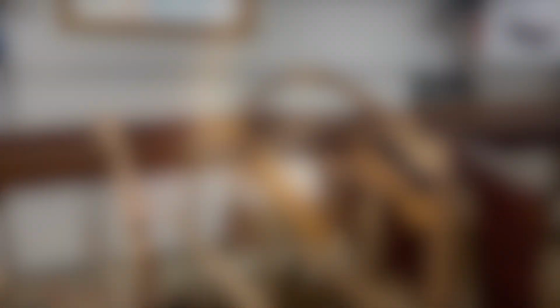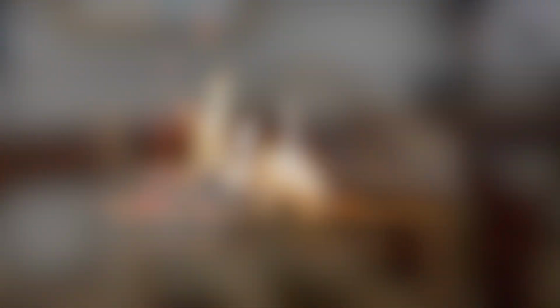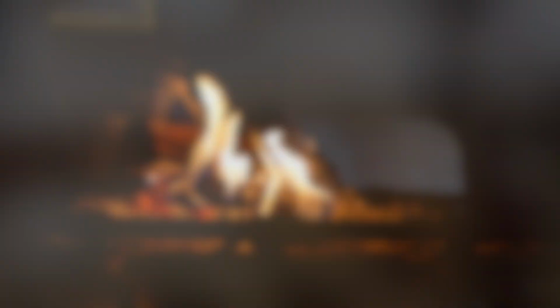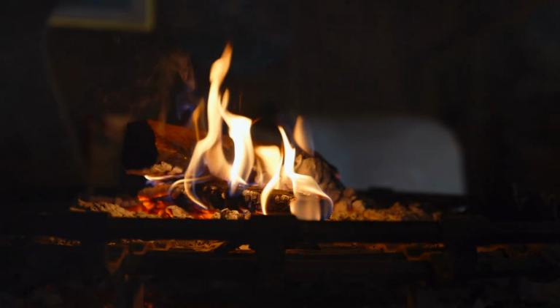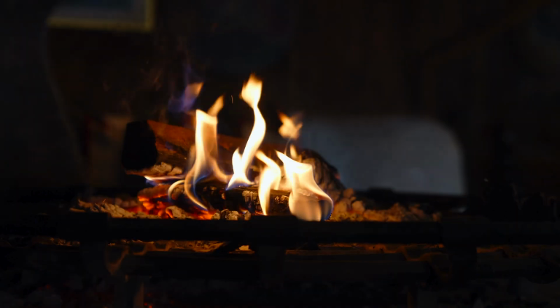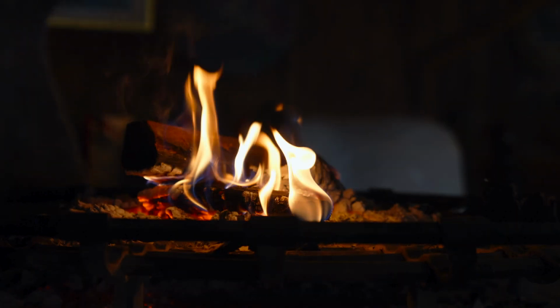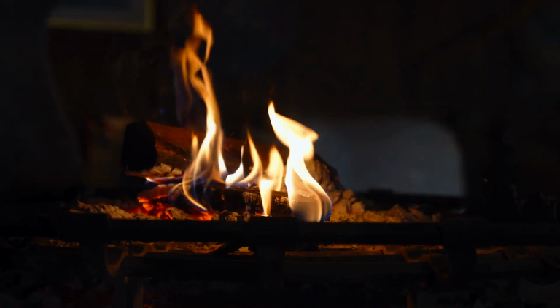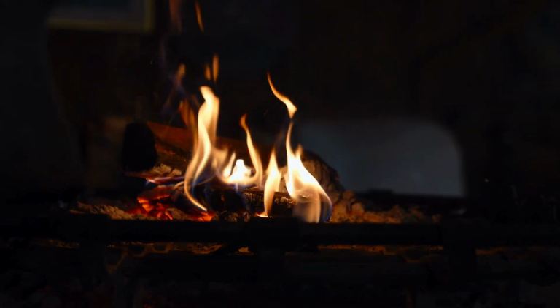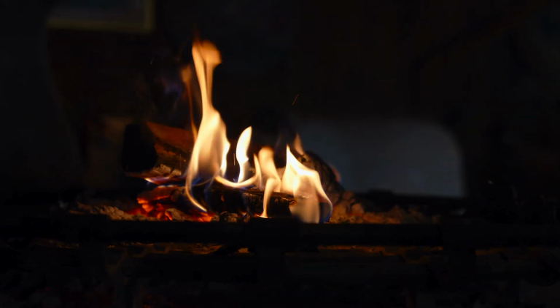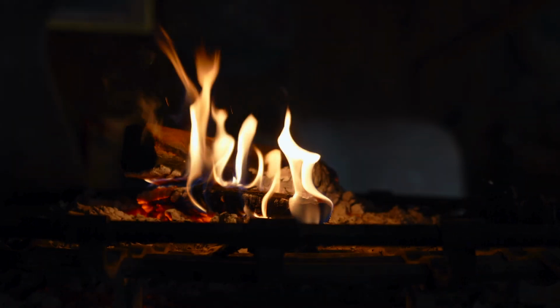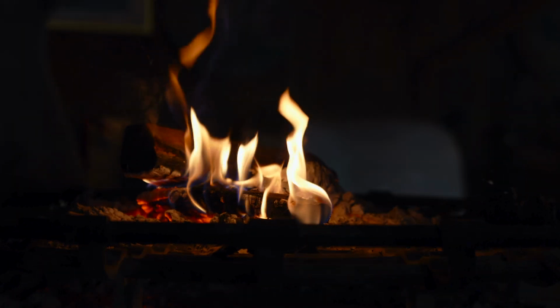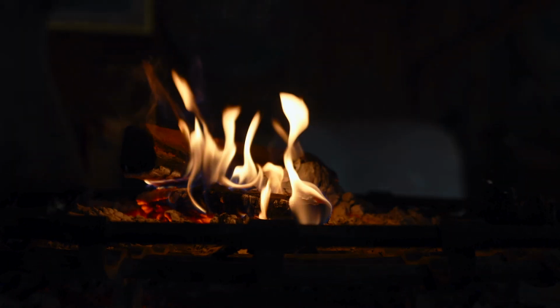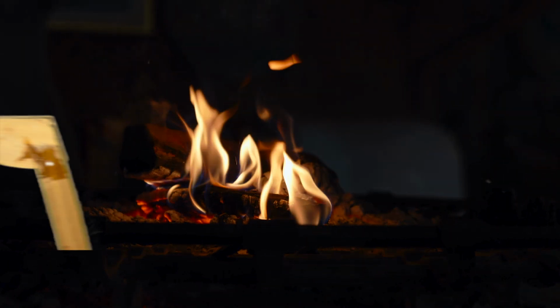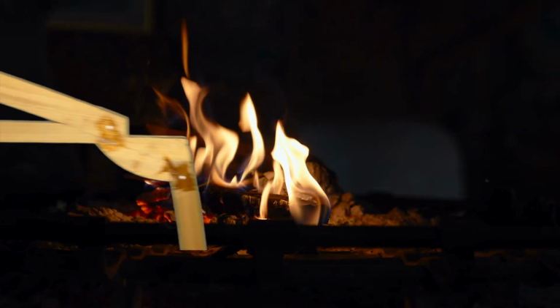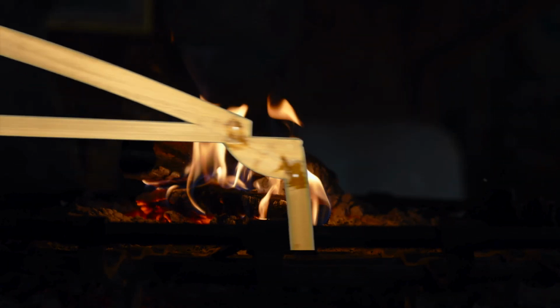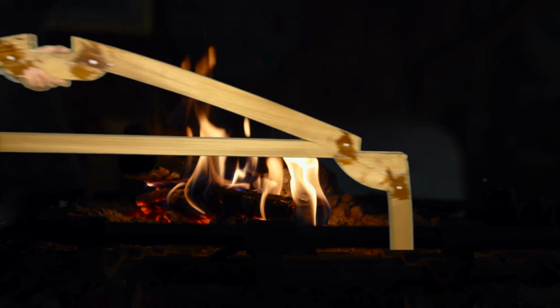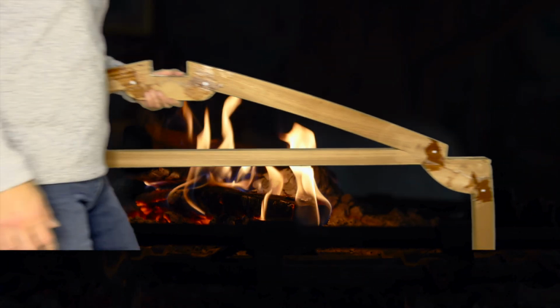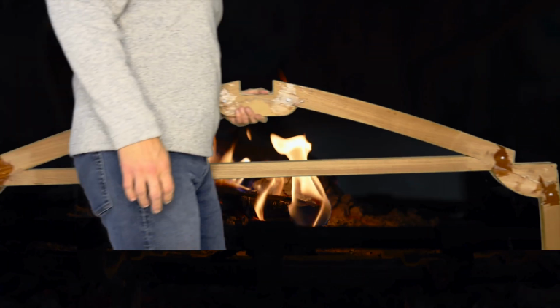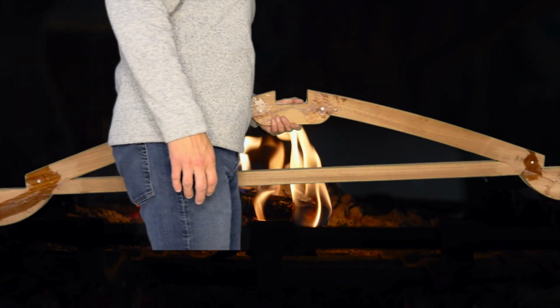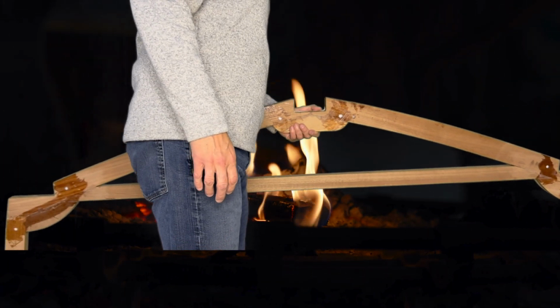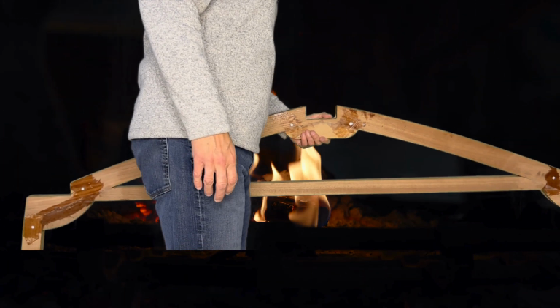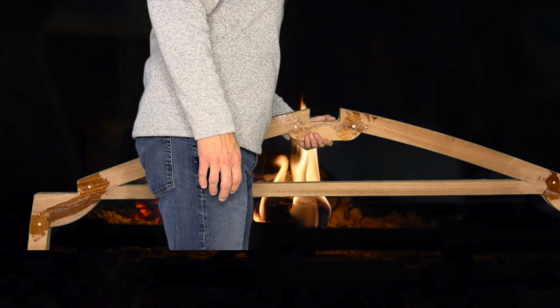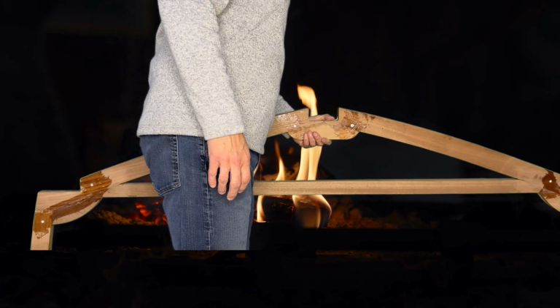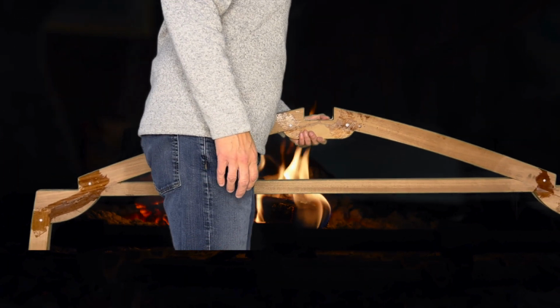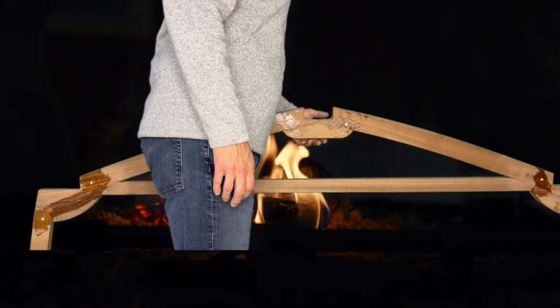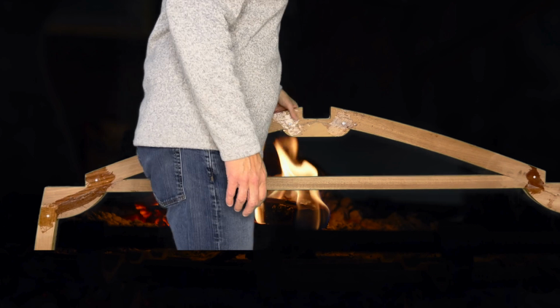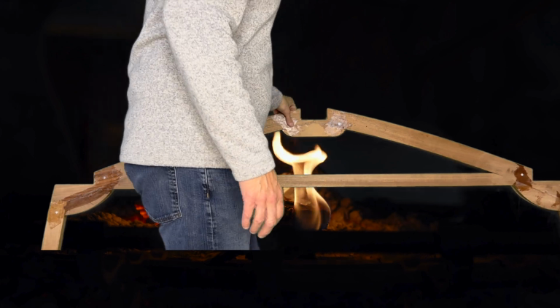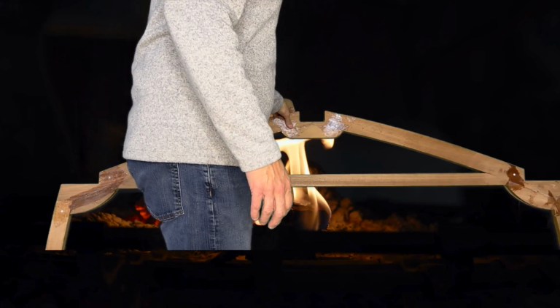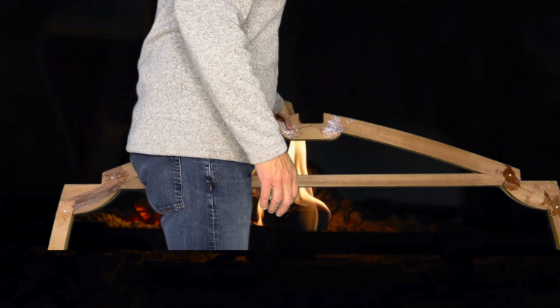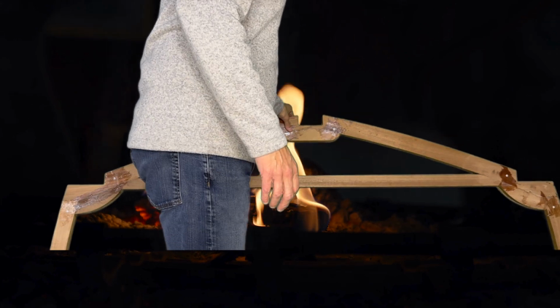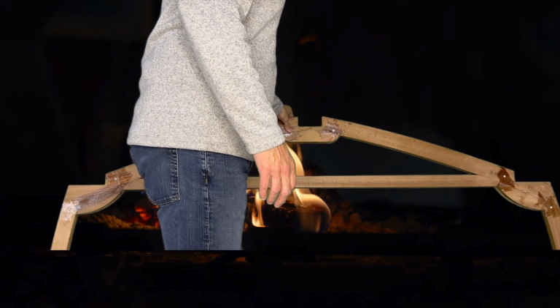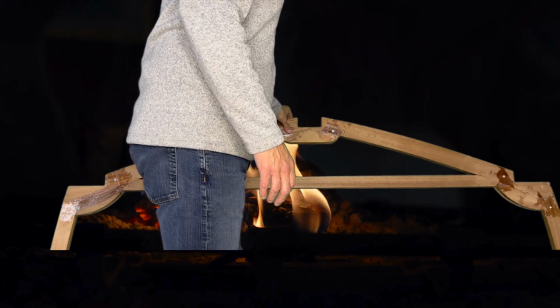We'll use the oscillating tool to correct the problem.